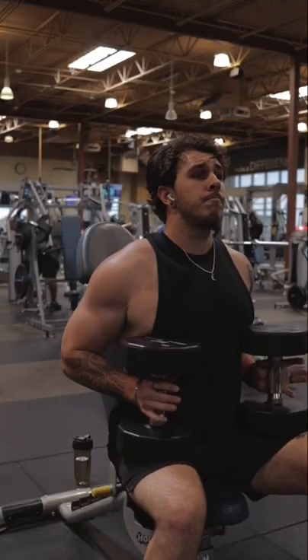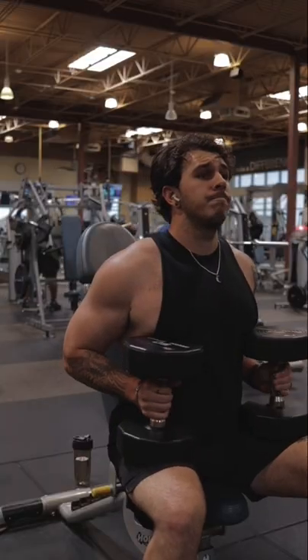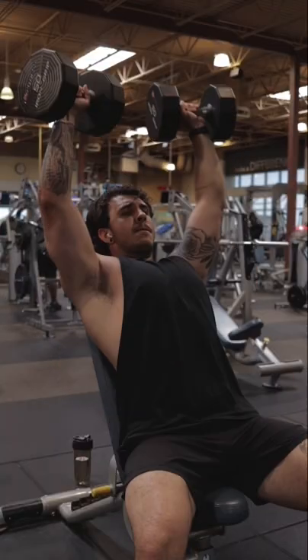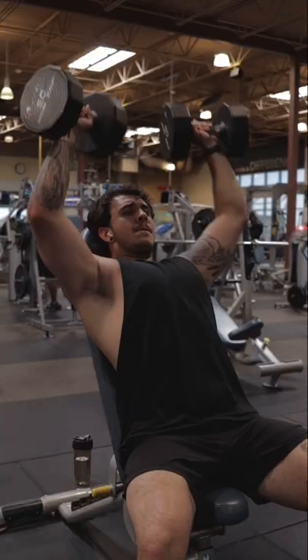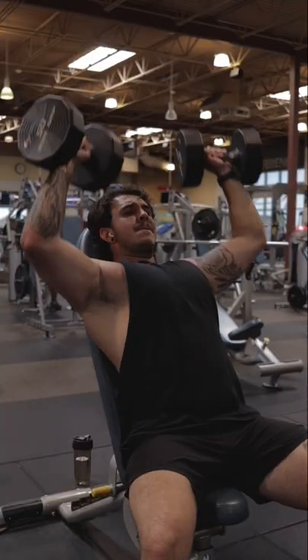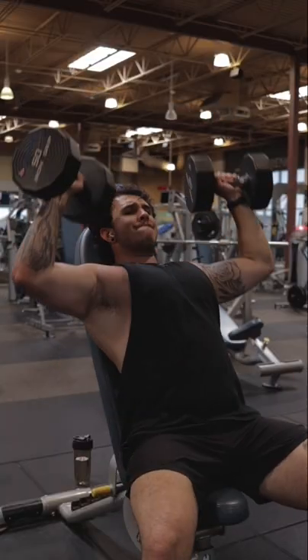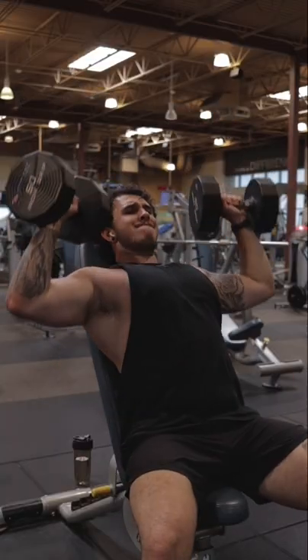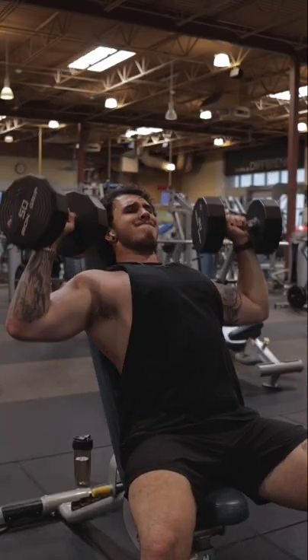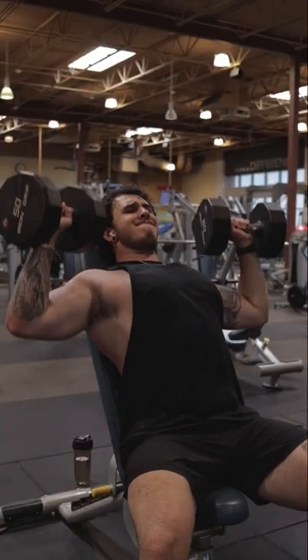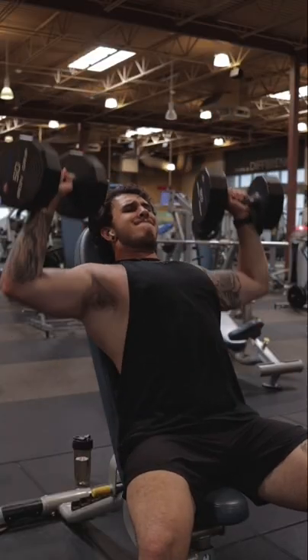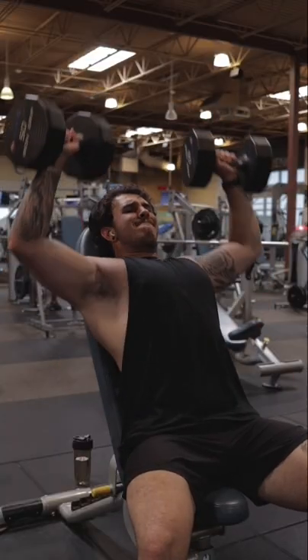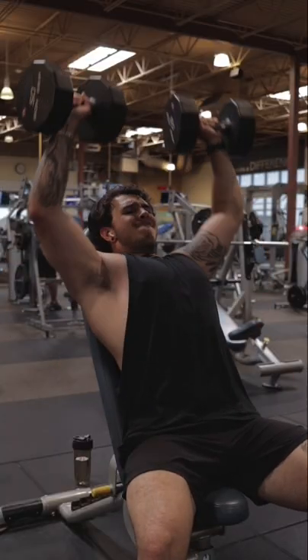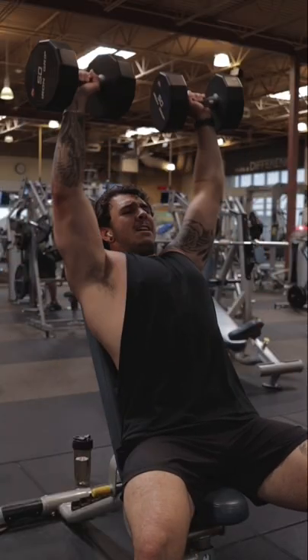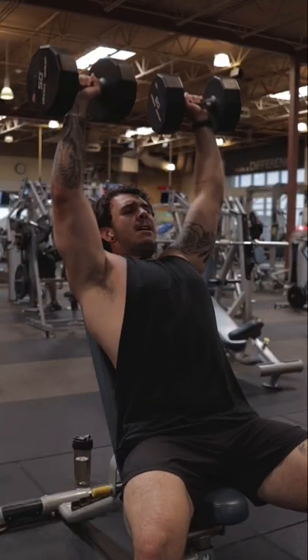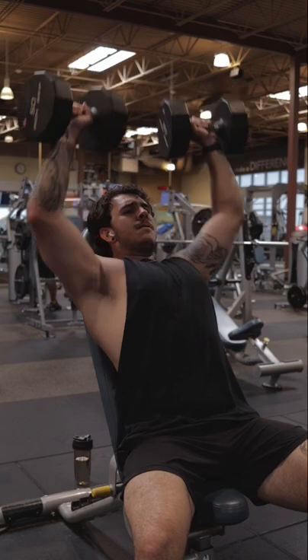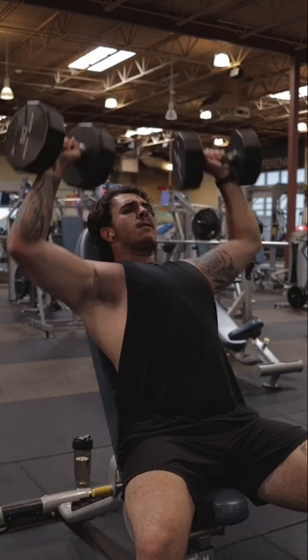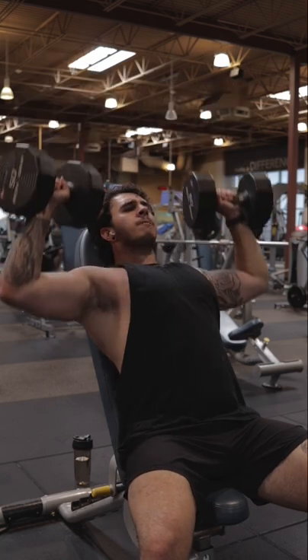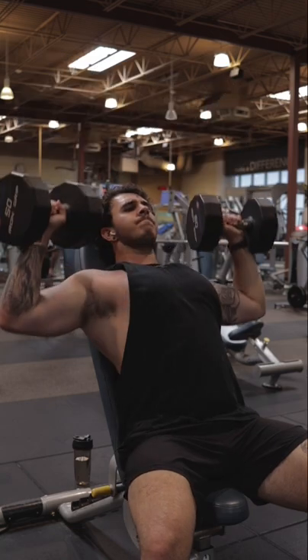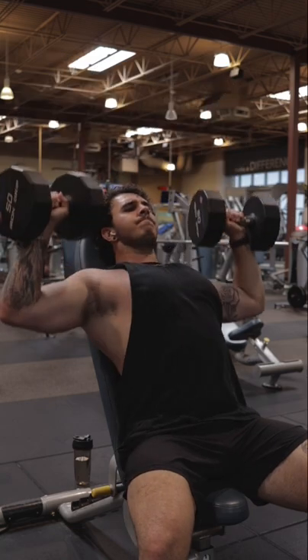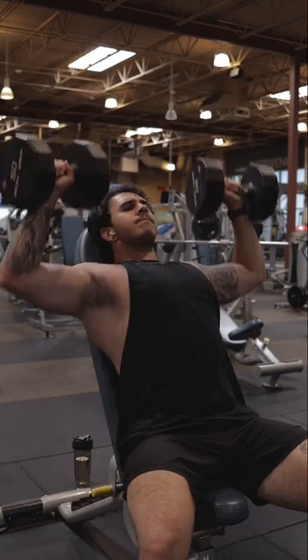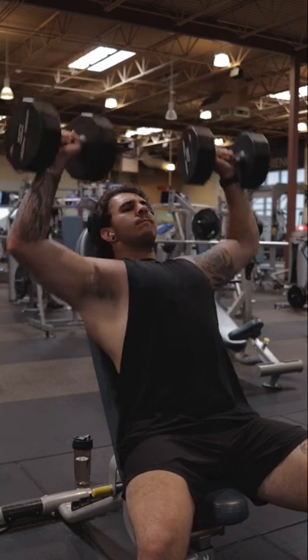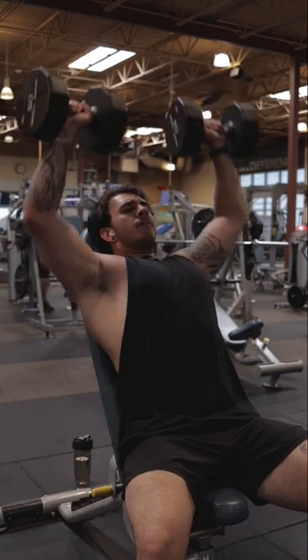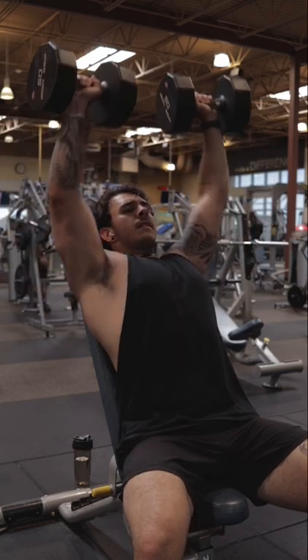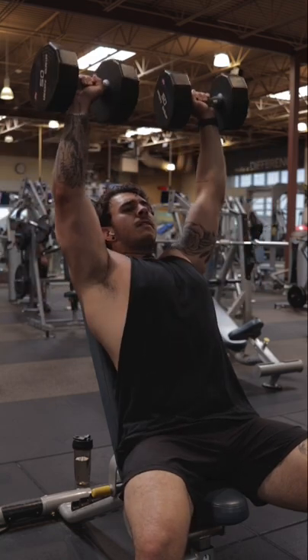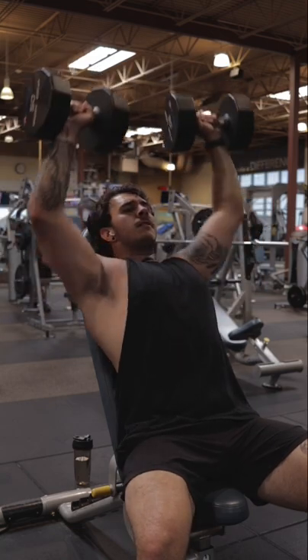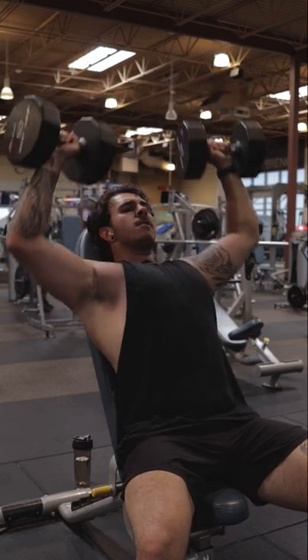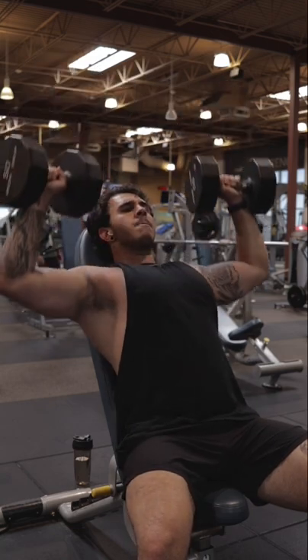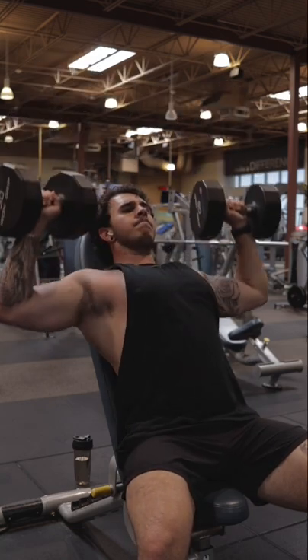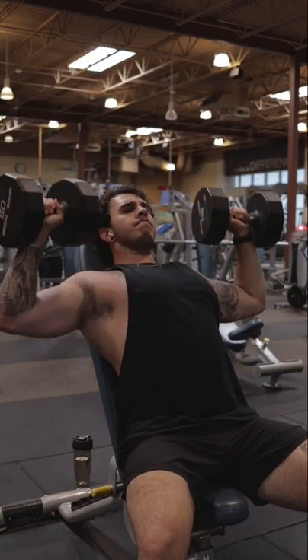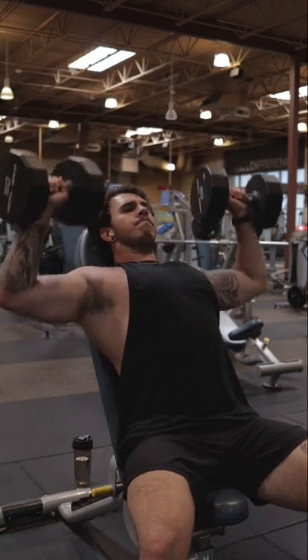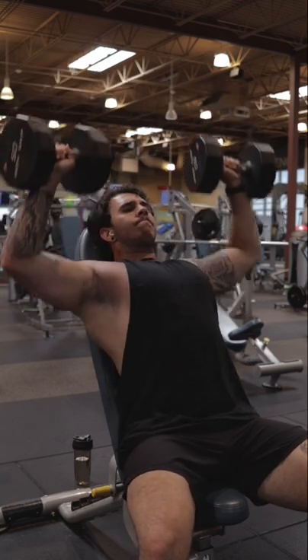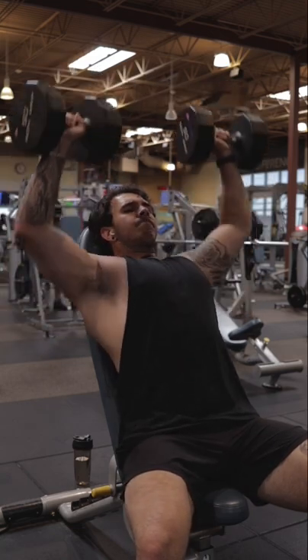Next up, a fan favorite: the dual-wheeled weighted sky punch. You're gonna be pretending like you're punching the sky with all your might and all your force.